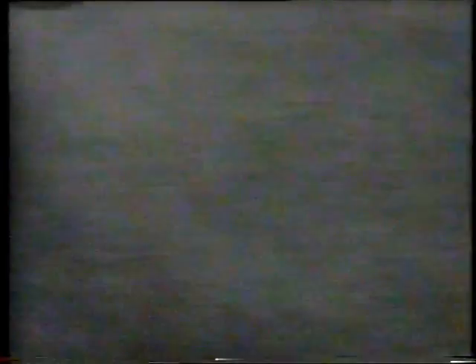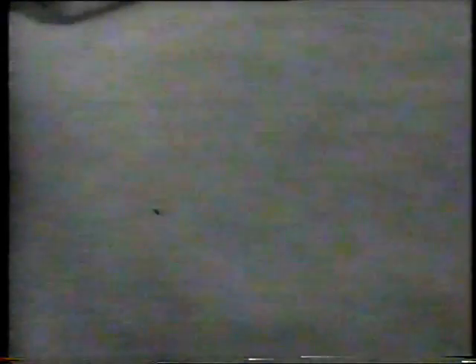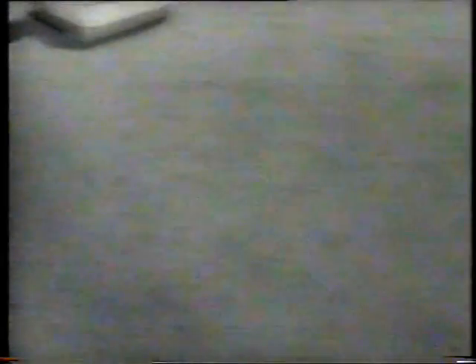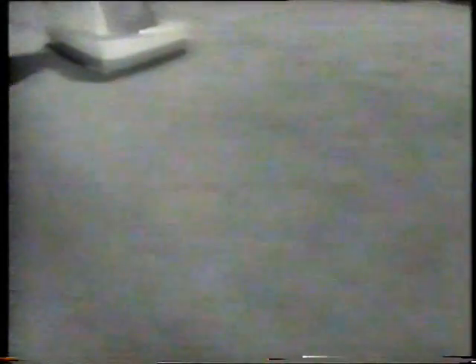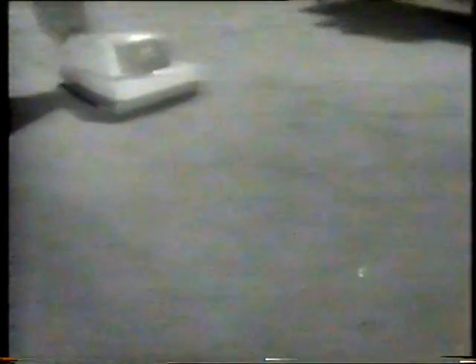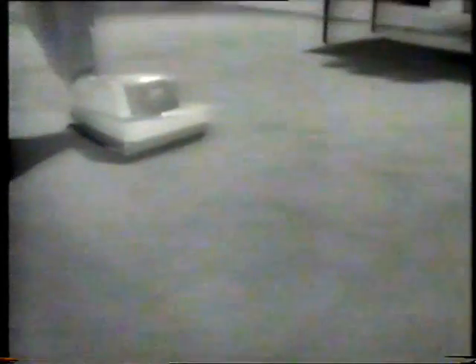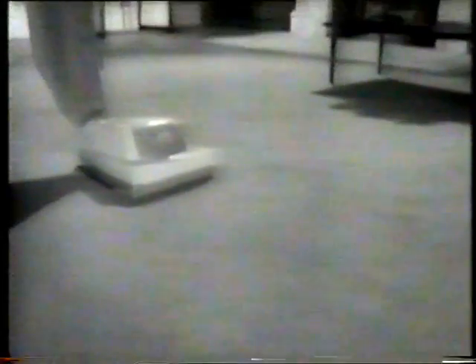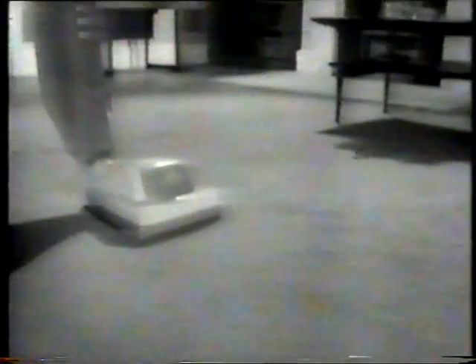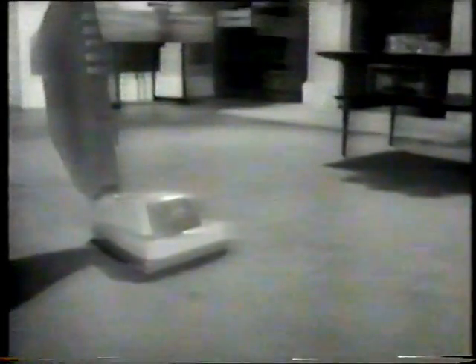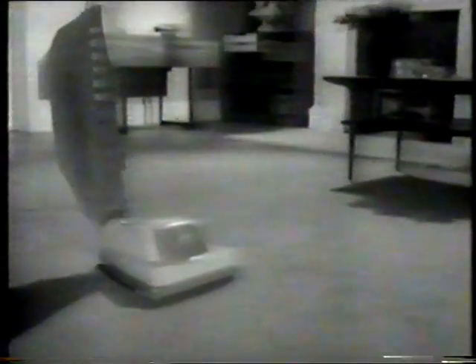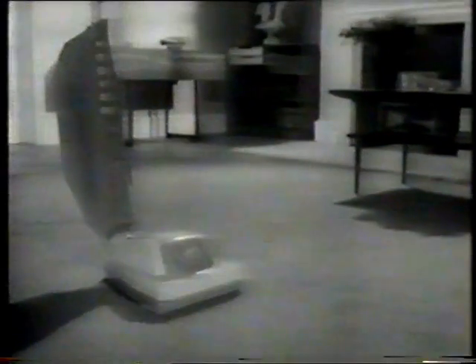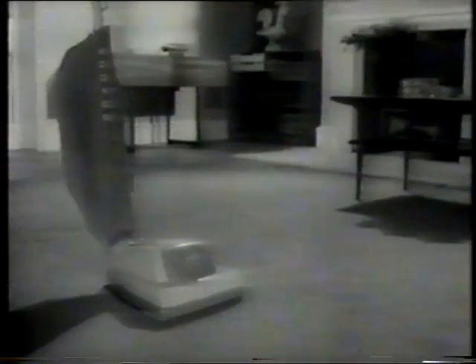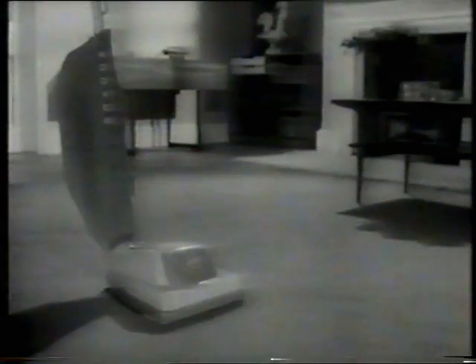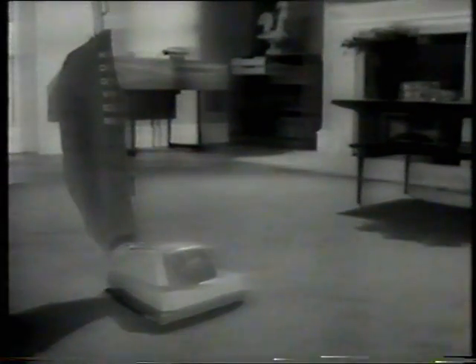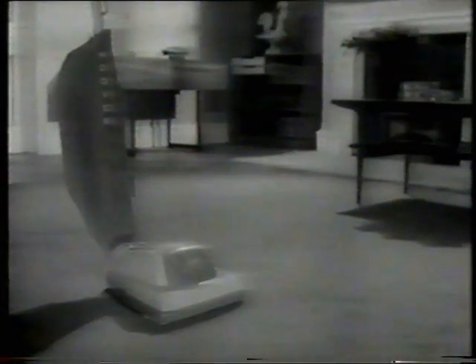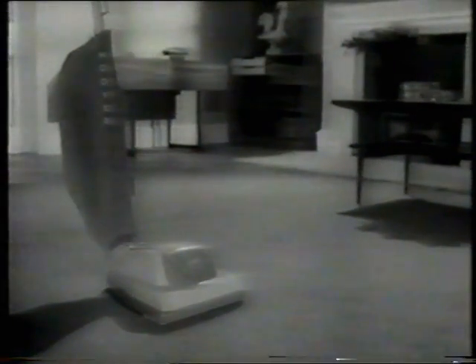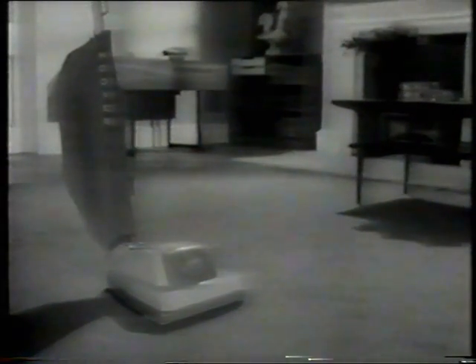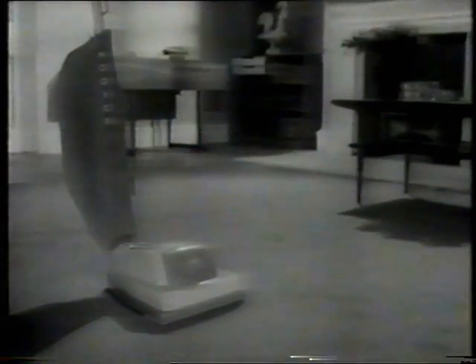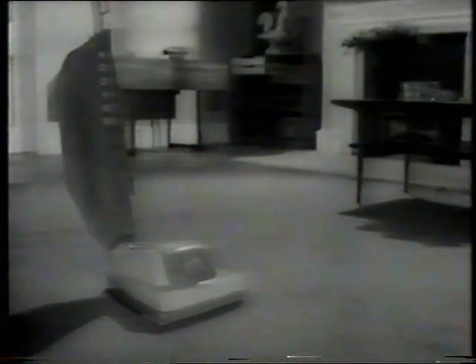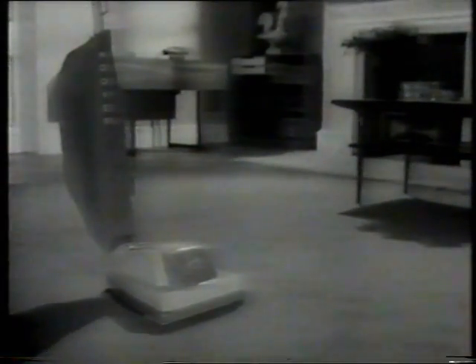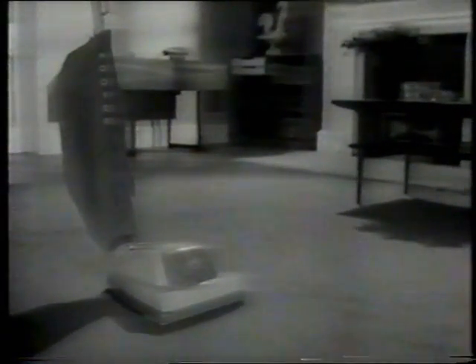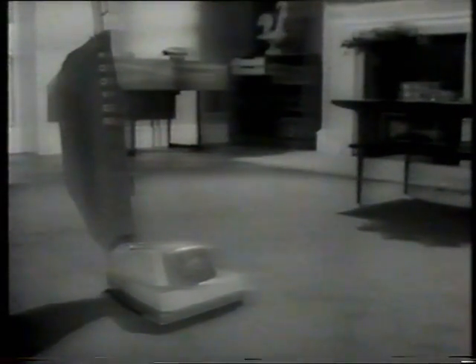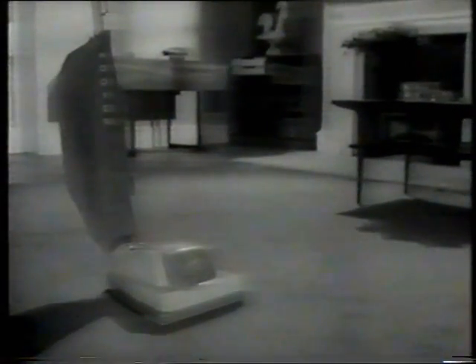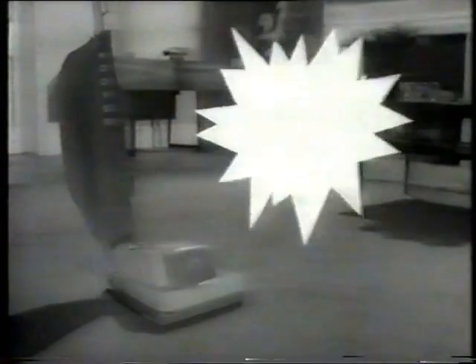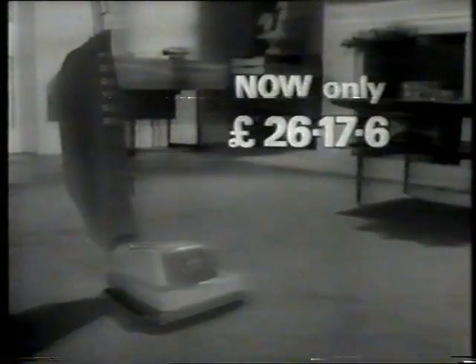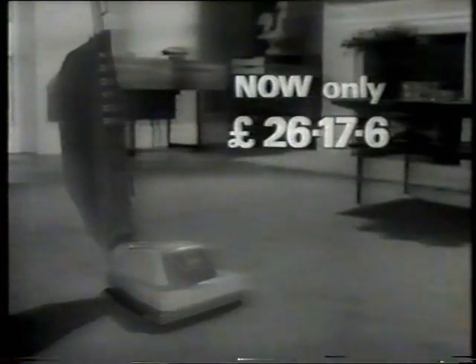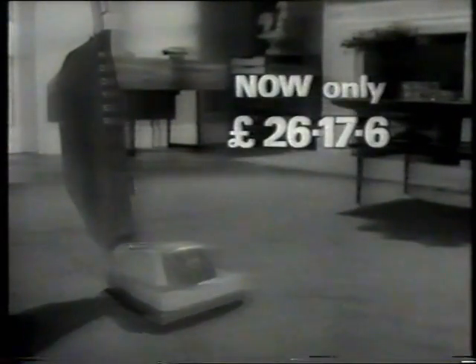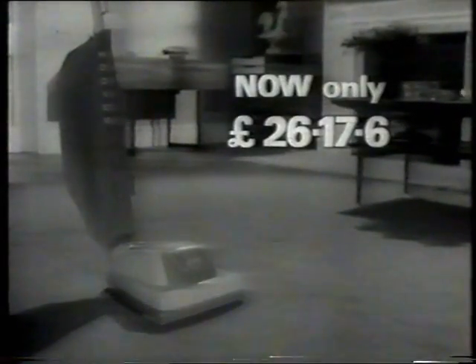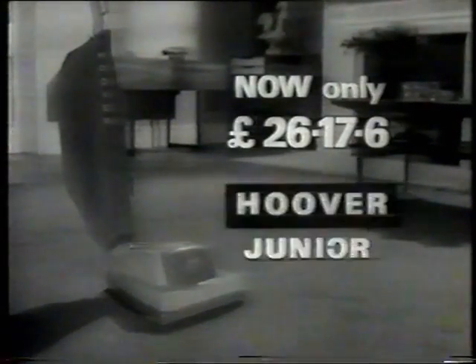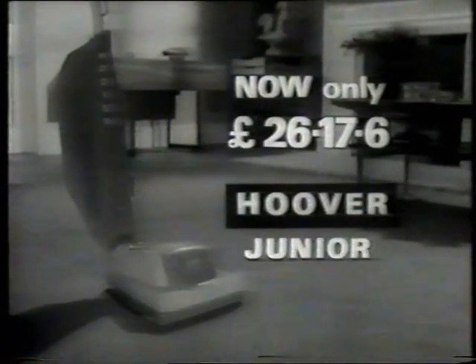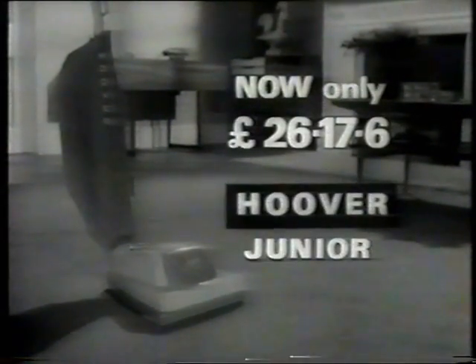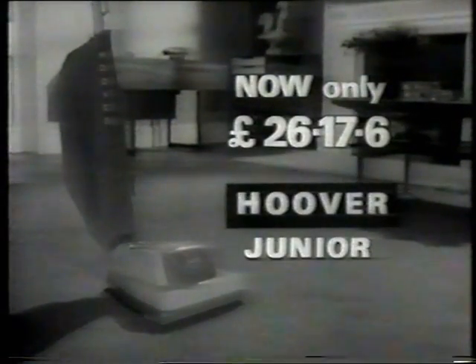See the Hoover Junior demonstrated at your Hoover dealer now. There's always good reason for choosing Hoover.